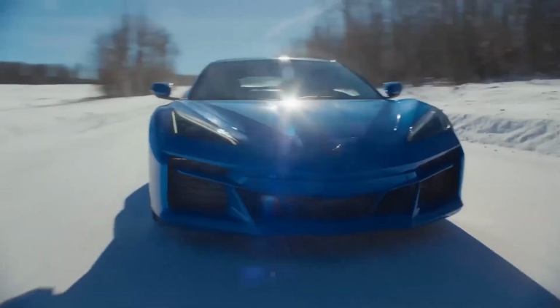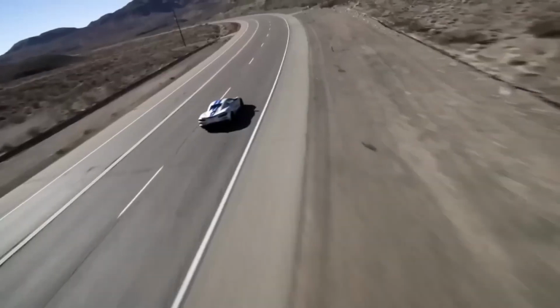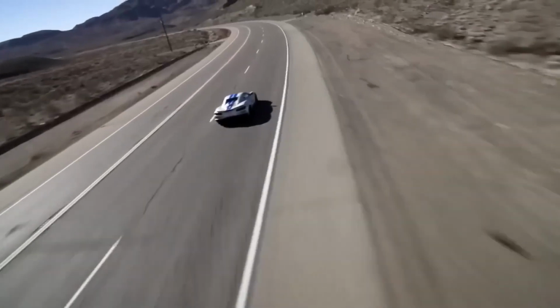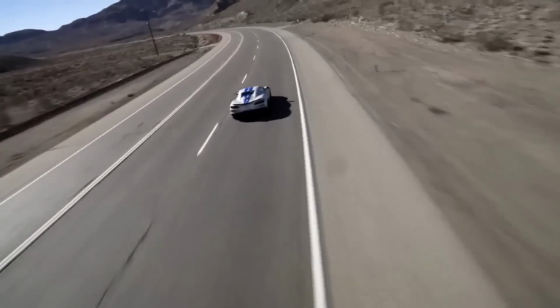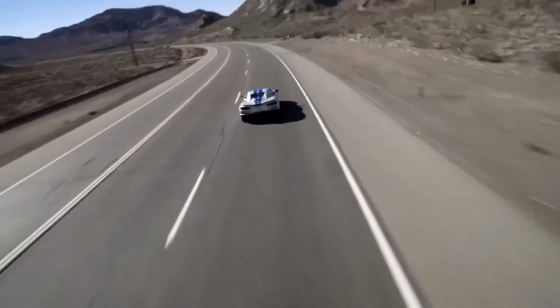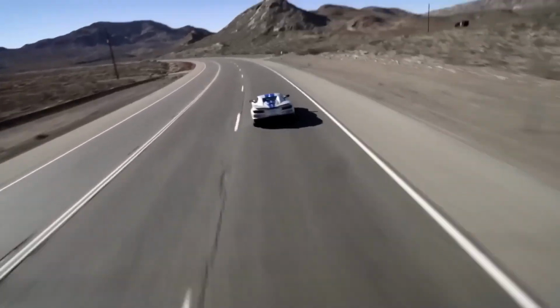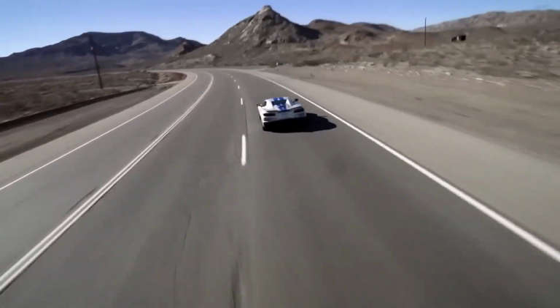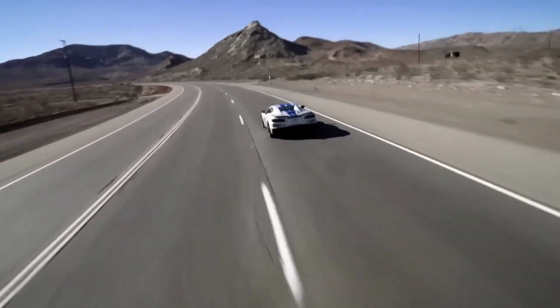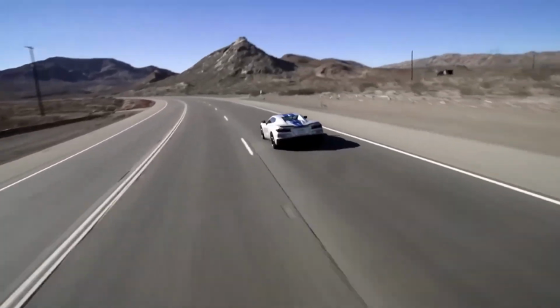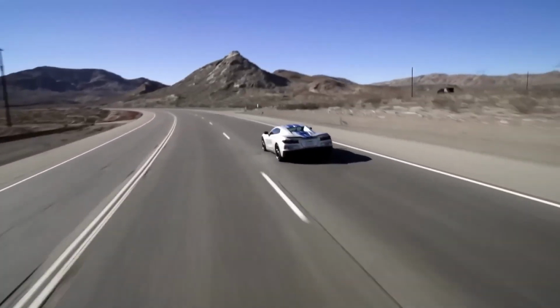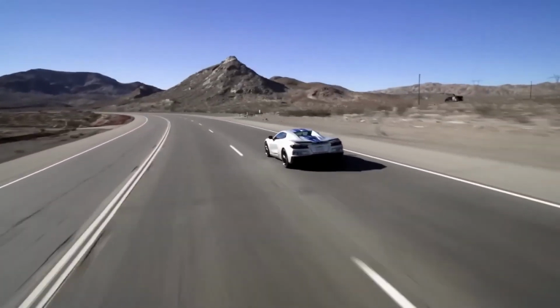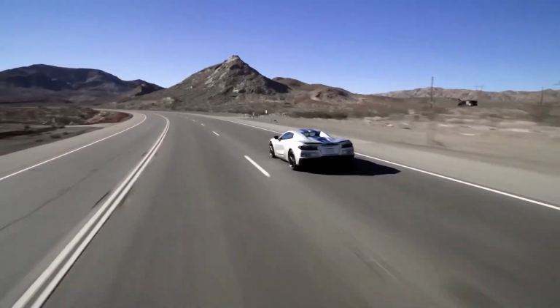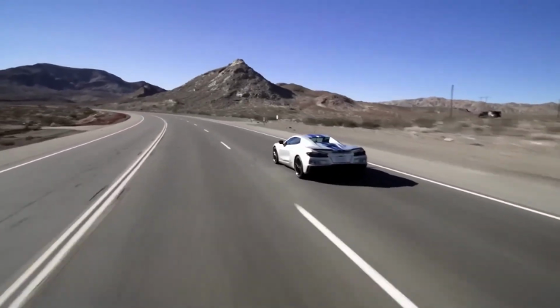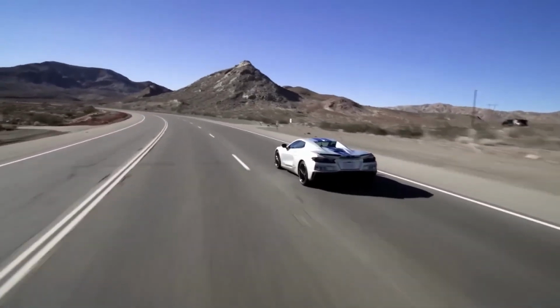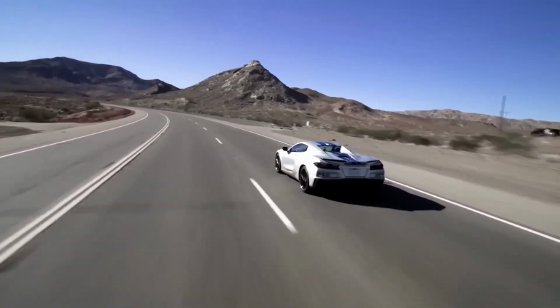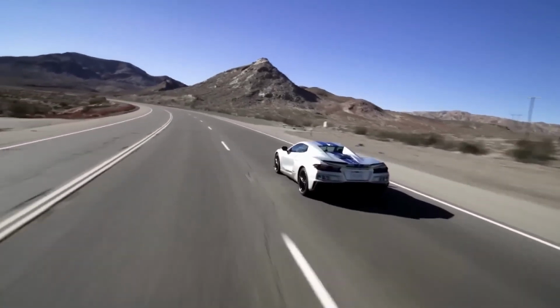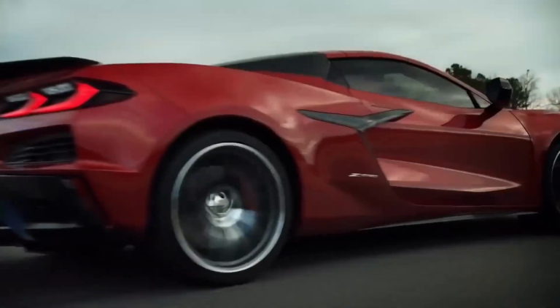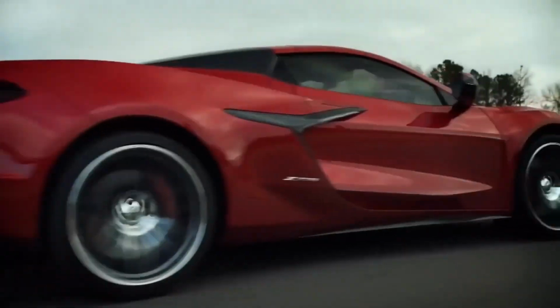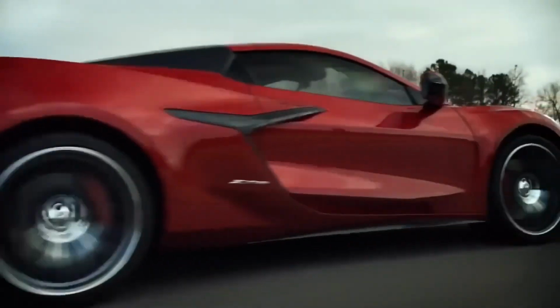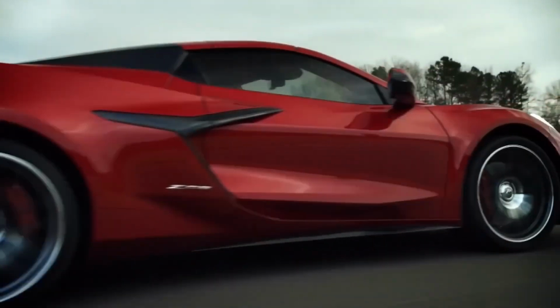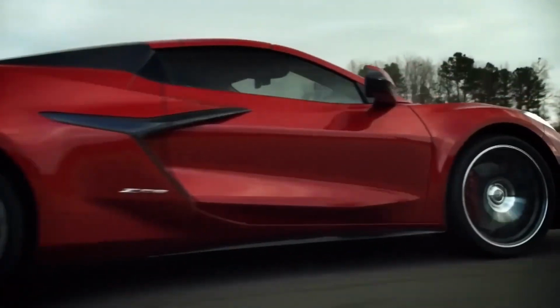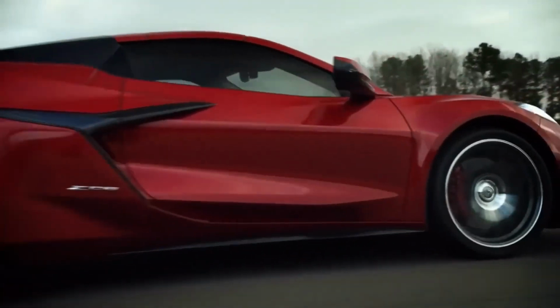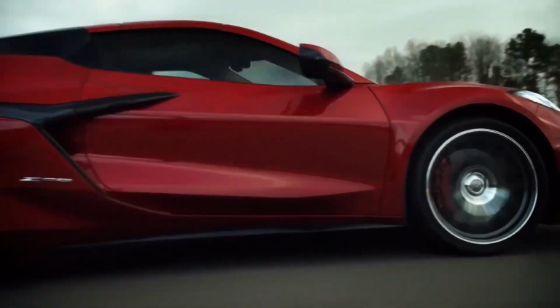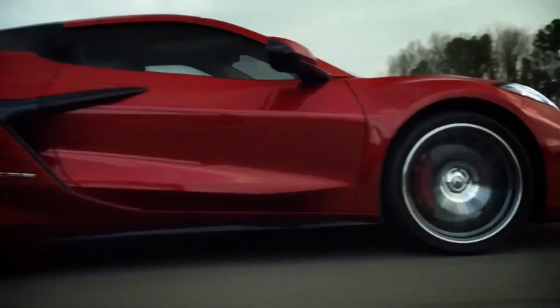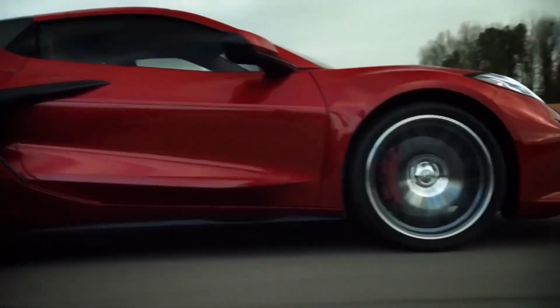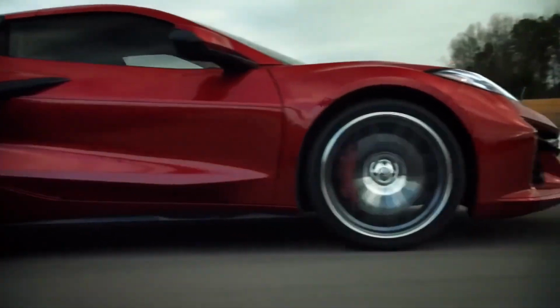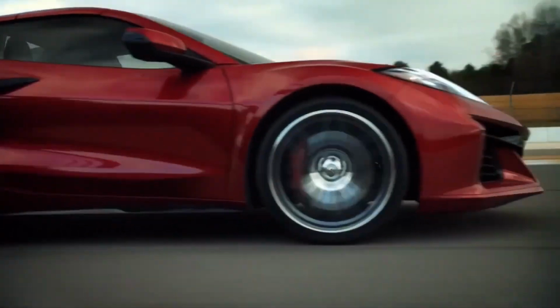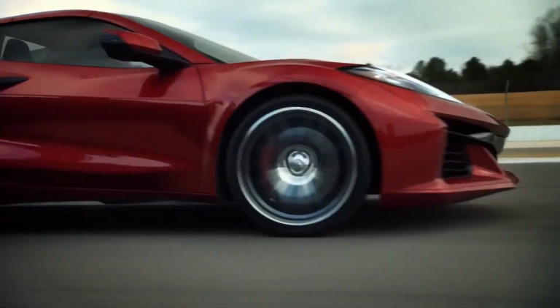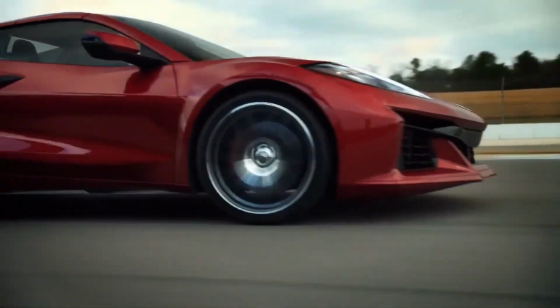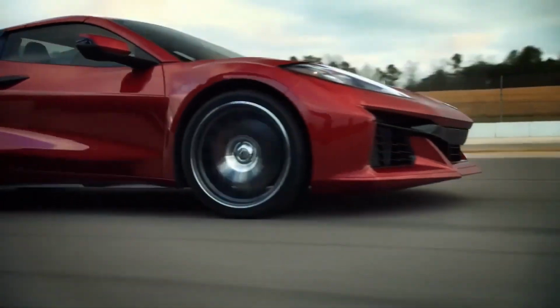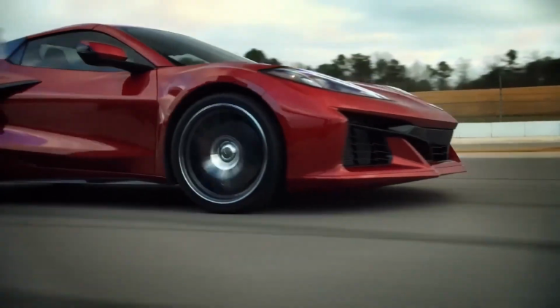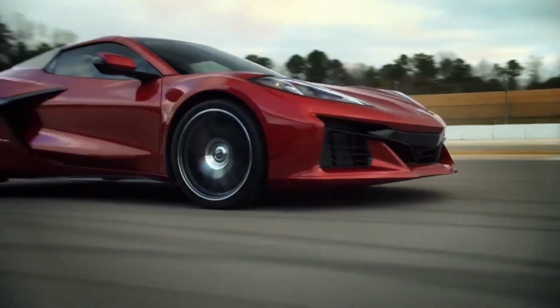The feature film that revealed this high-performance super beast fully captures the captivating exhaust sound at its best.